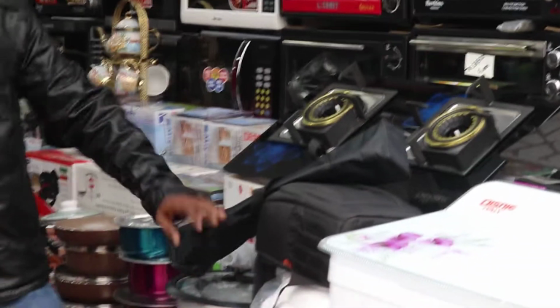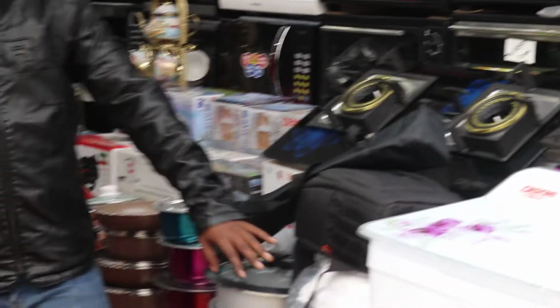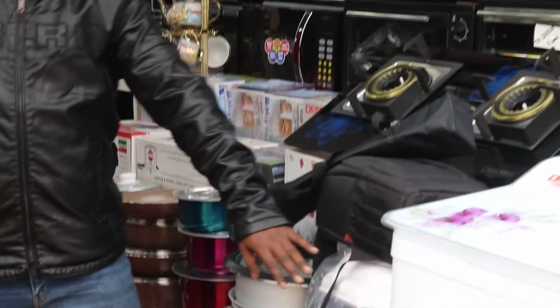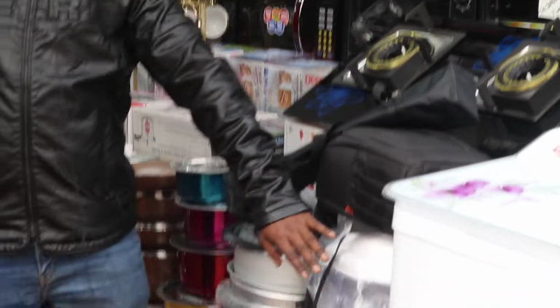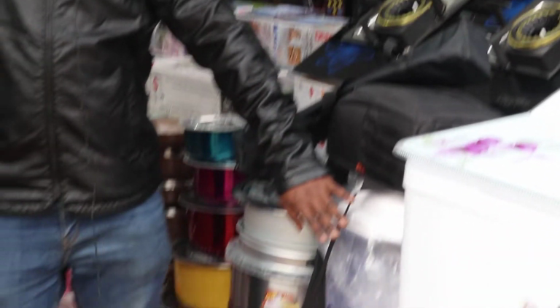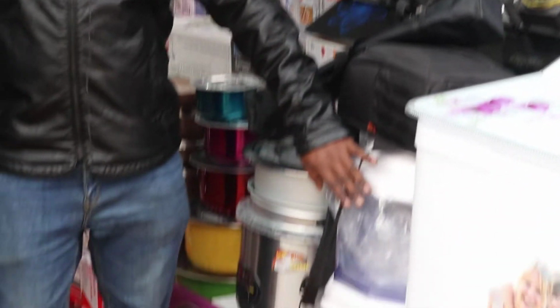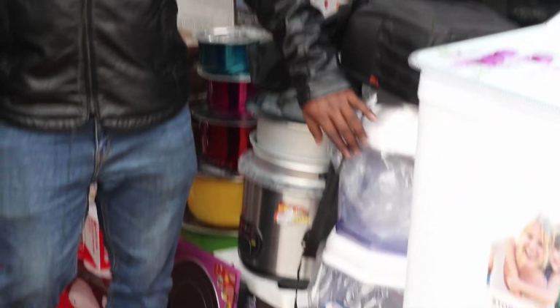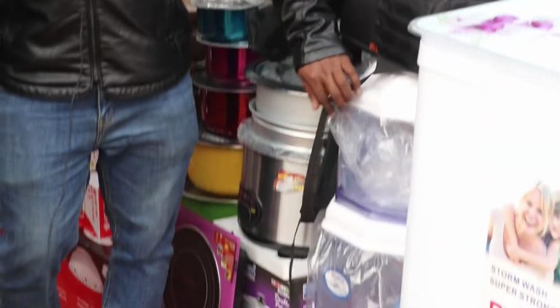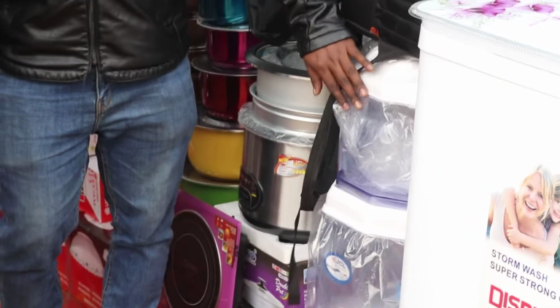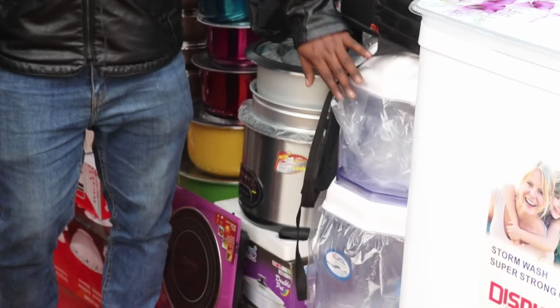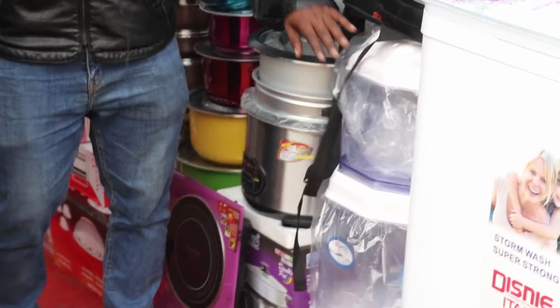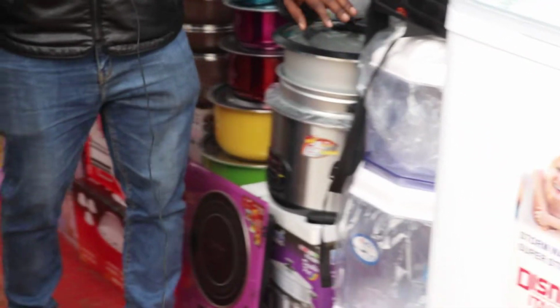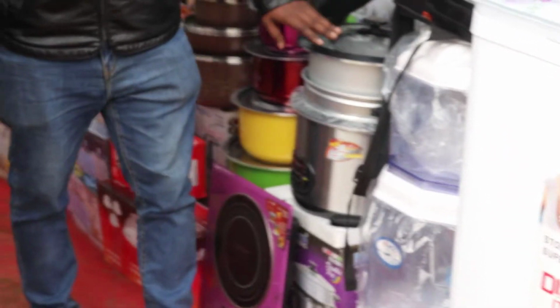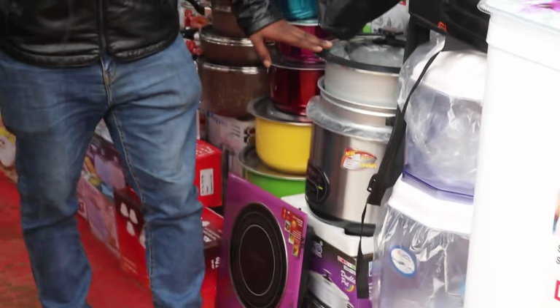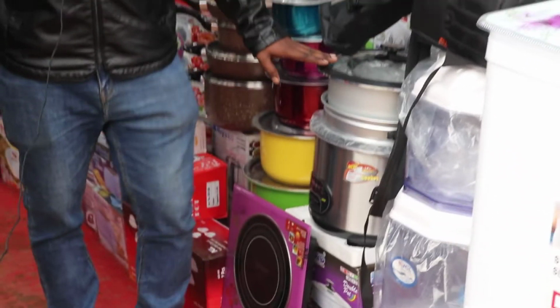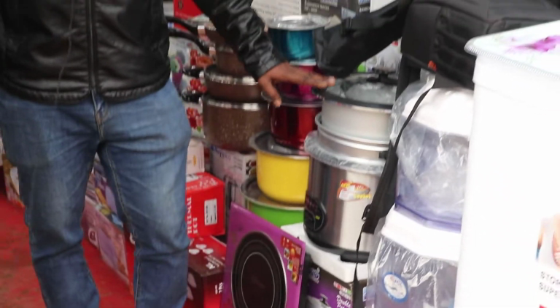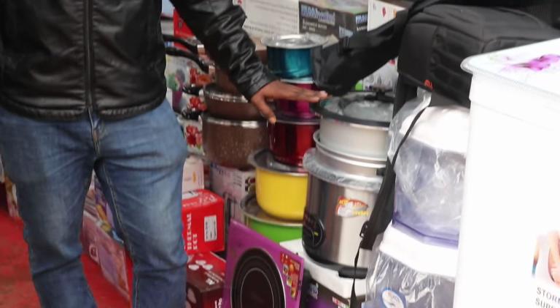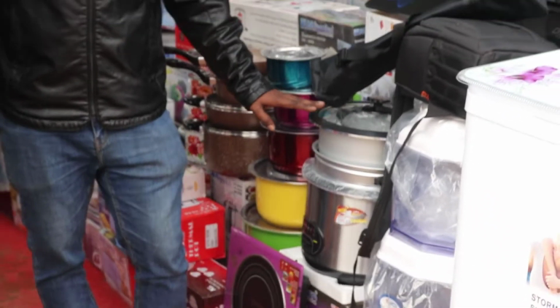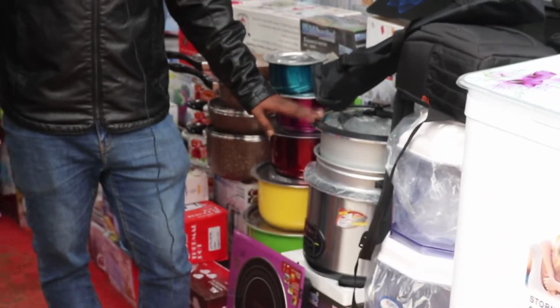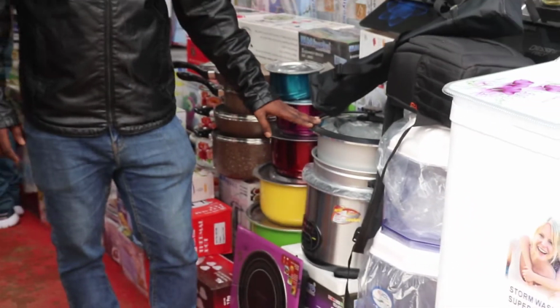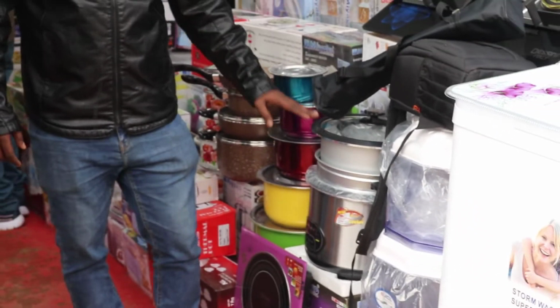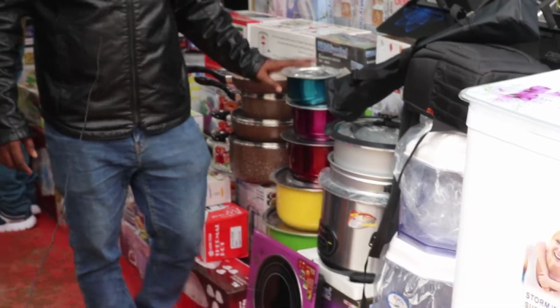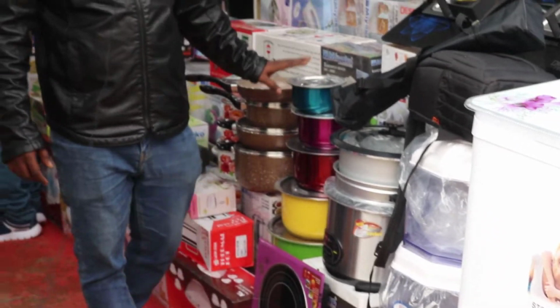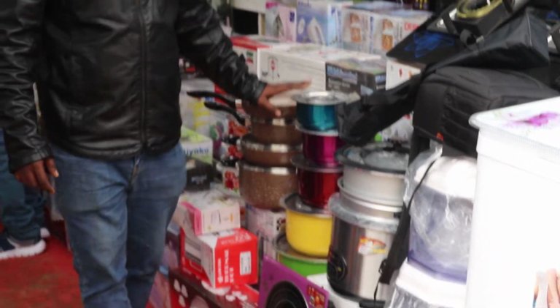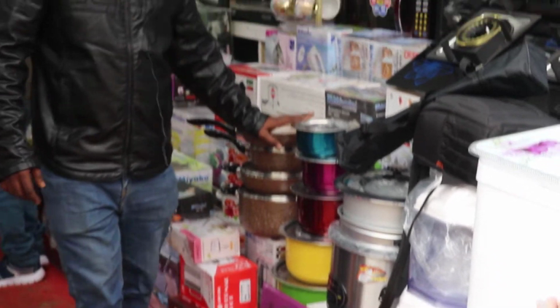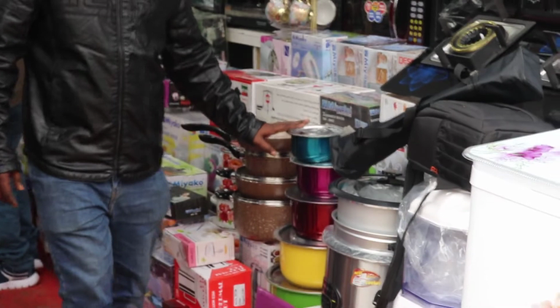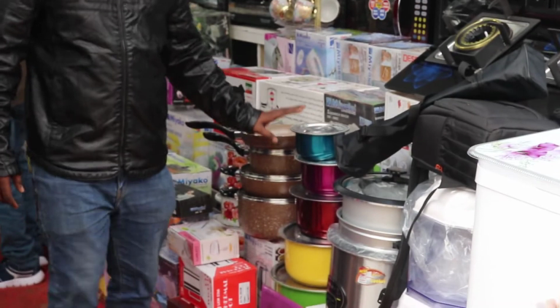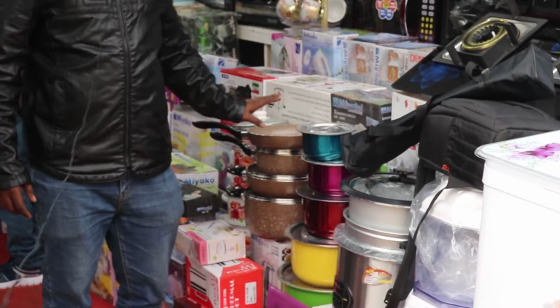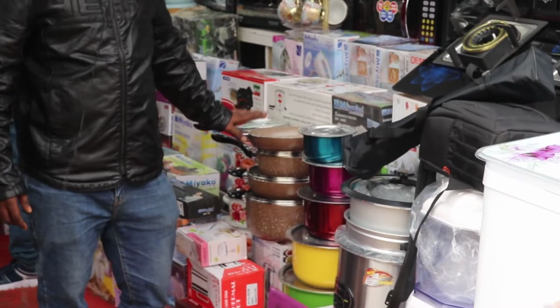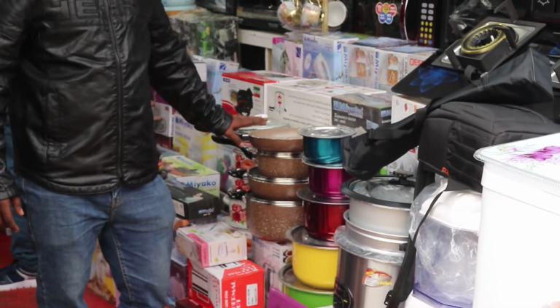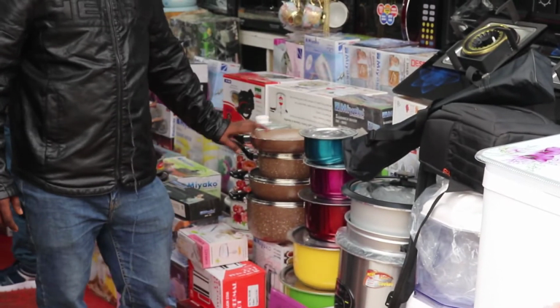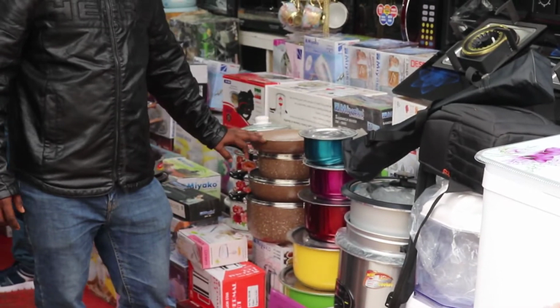One is a water filter, this is free. Another rice curry cooker, this is free. This is a non-sticker set, this is free.